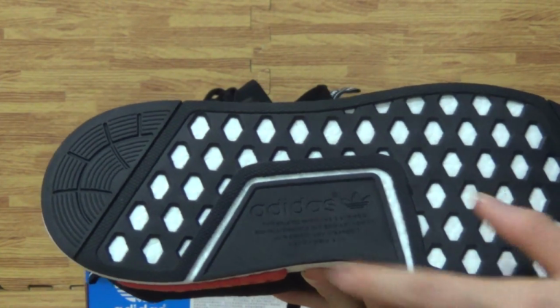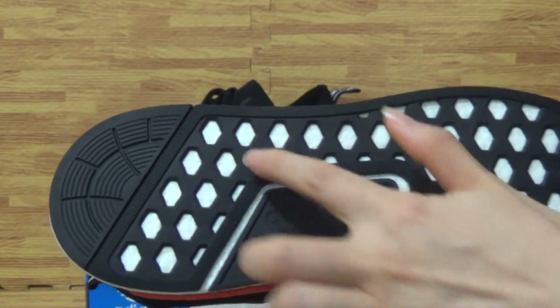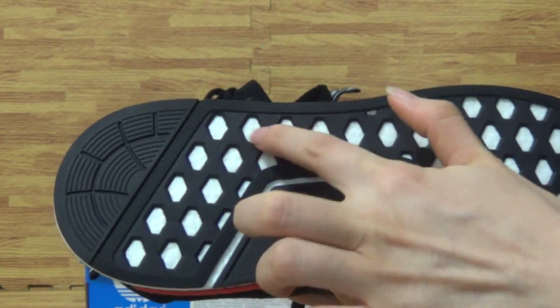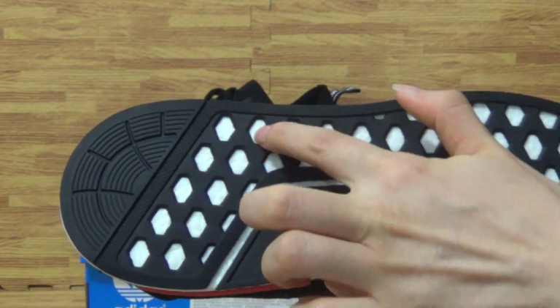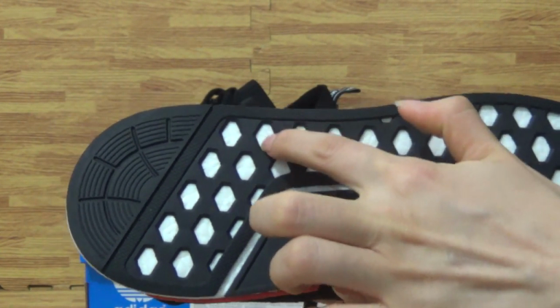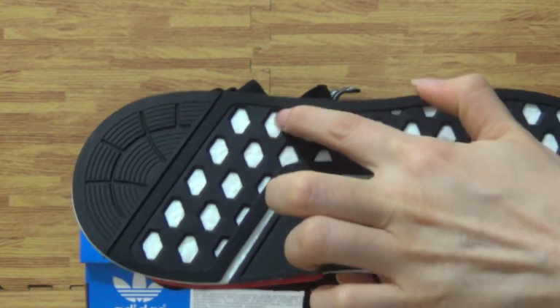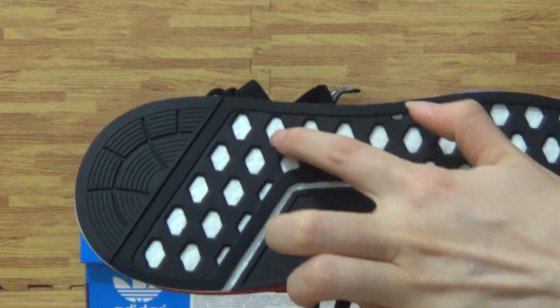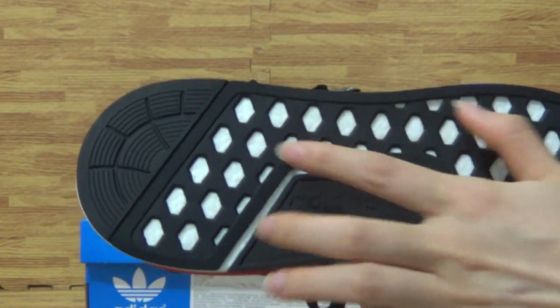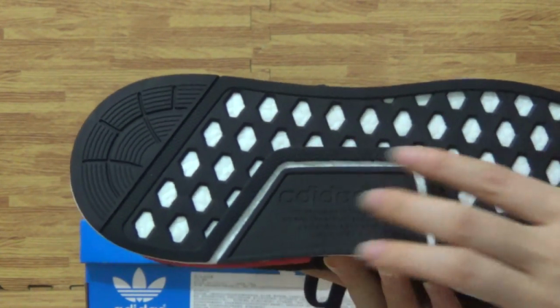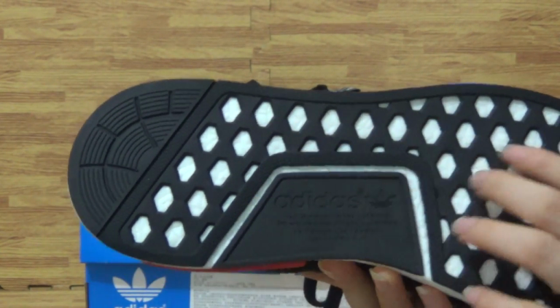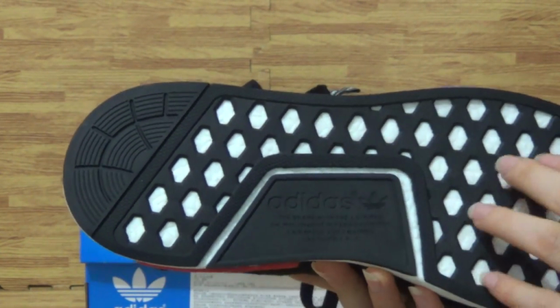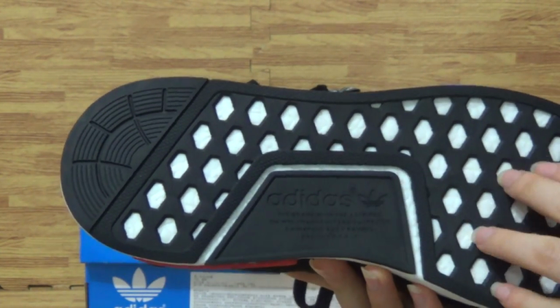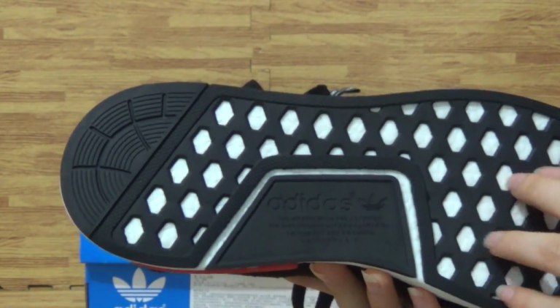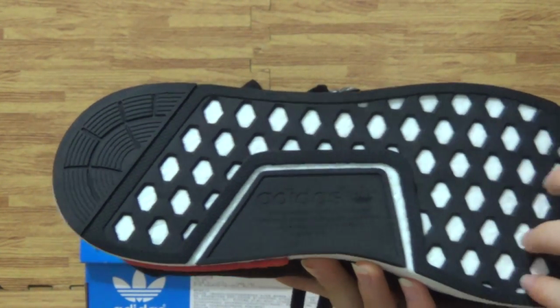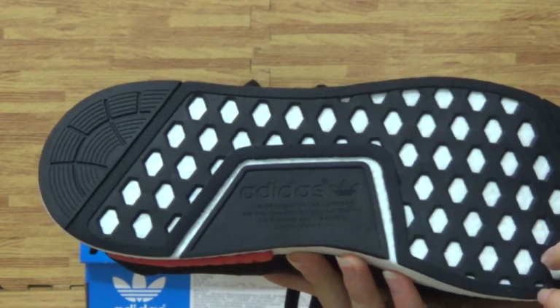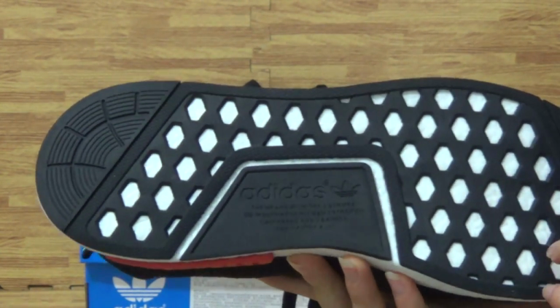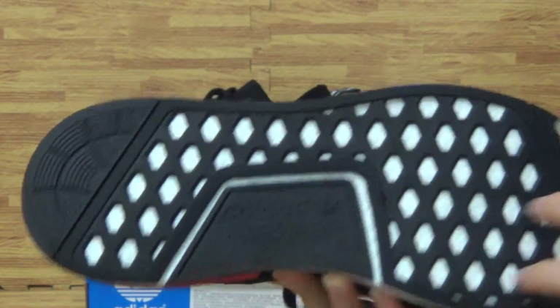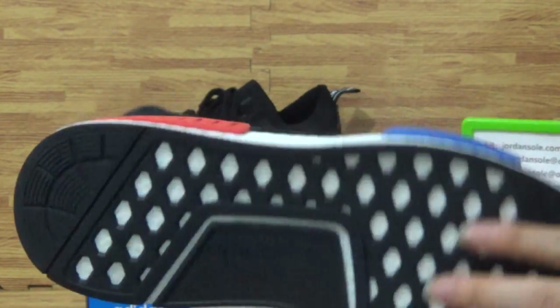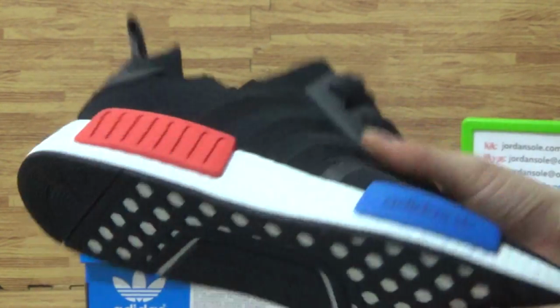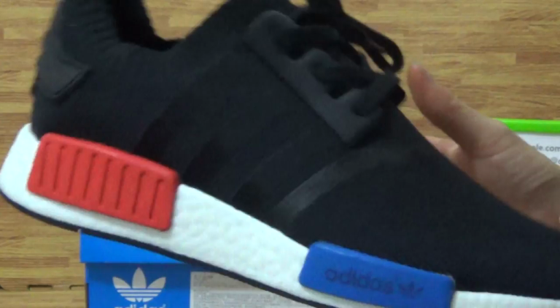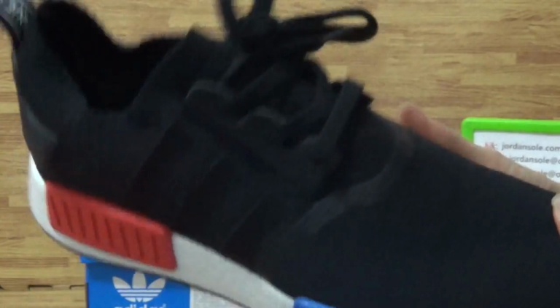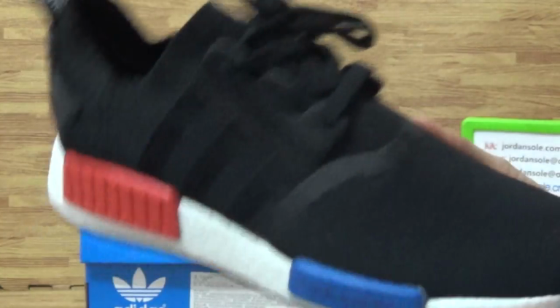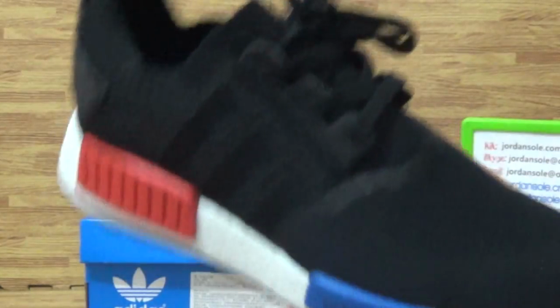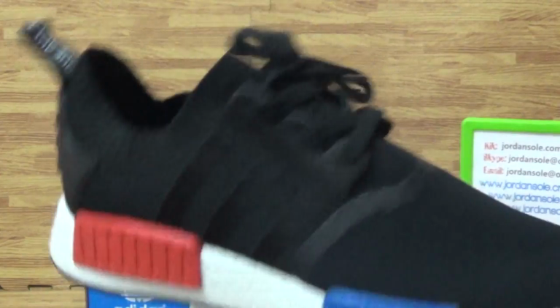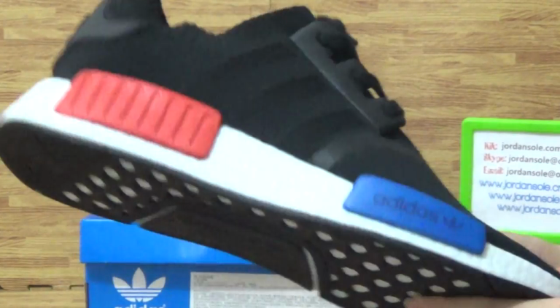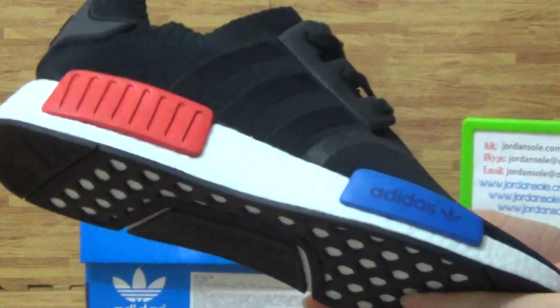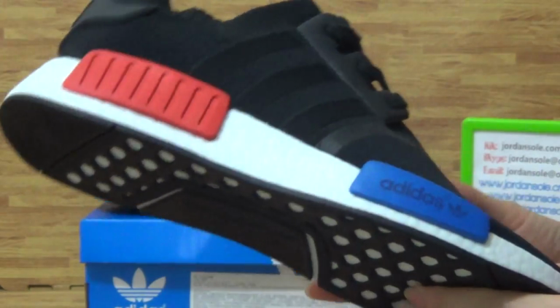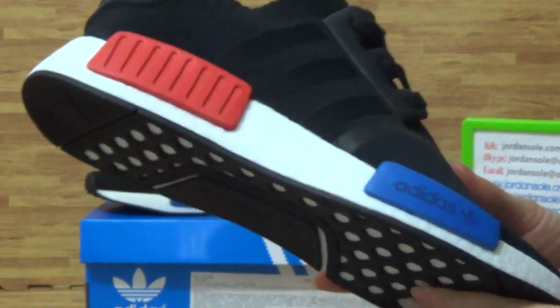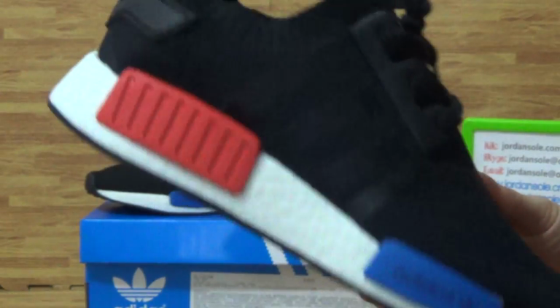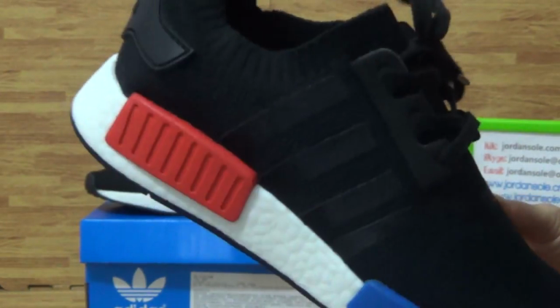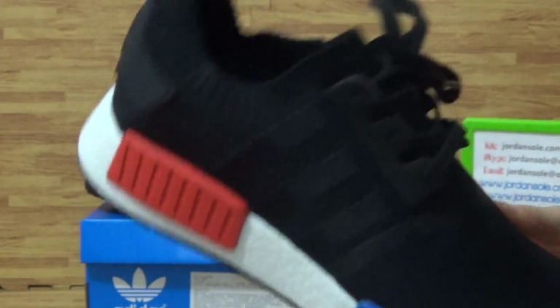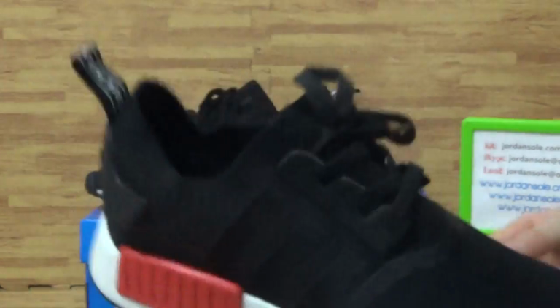From here, sponge. It's very nice shoes, this pair.